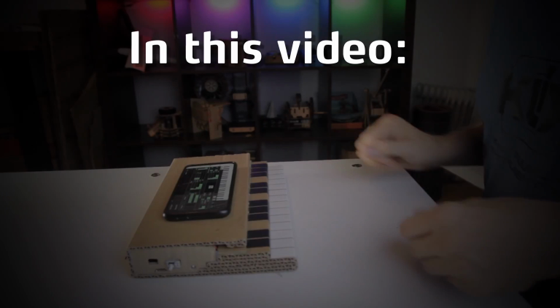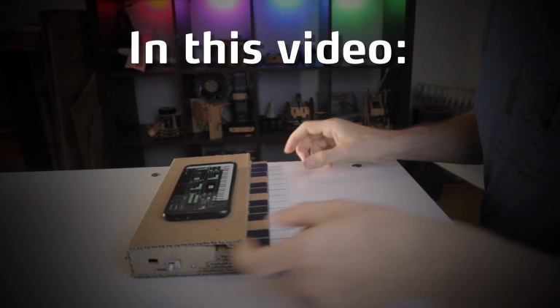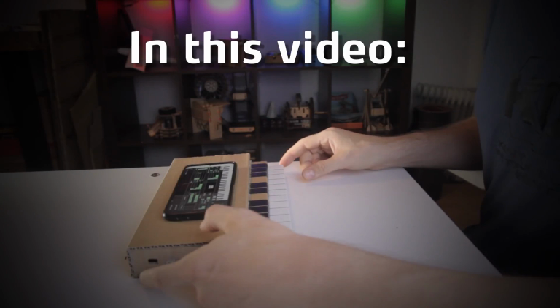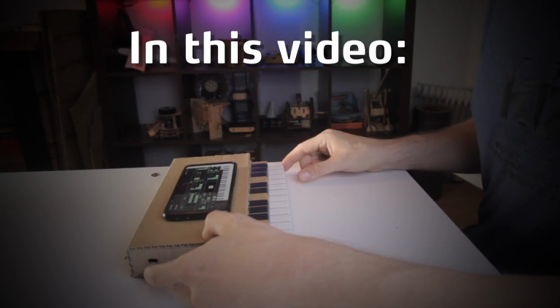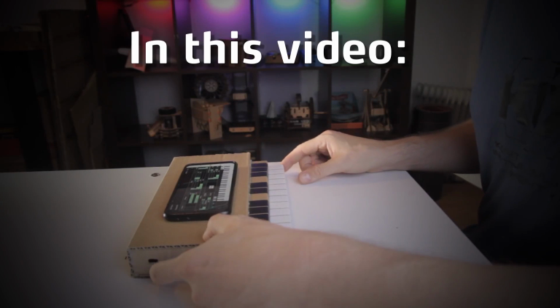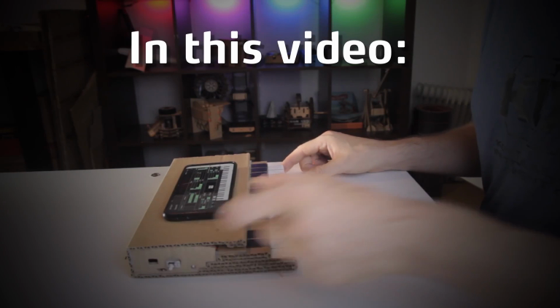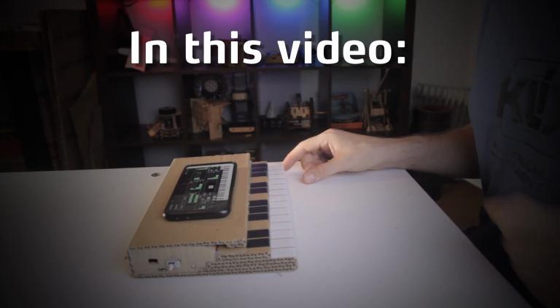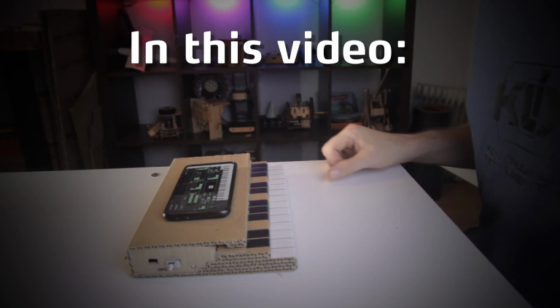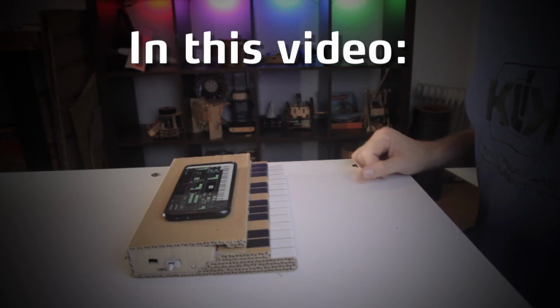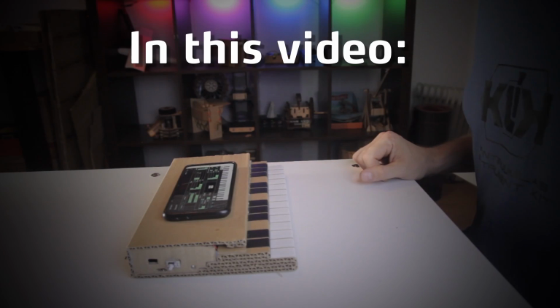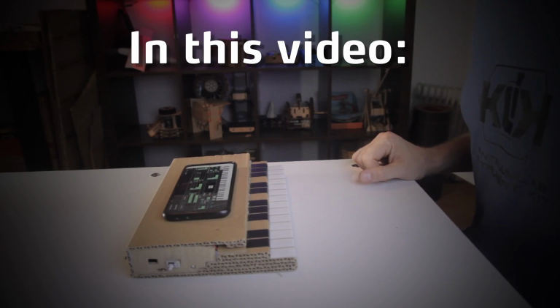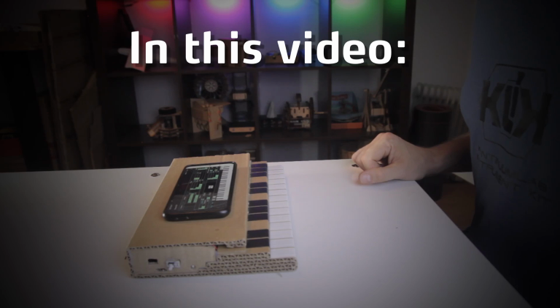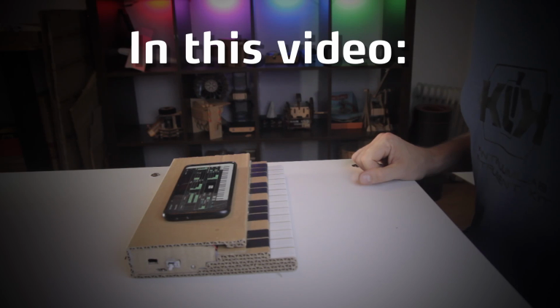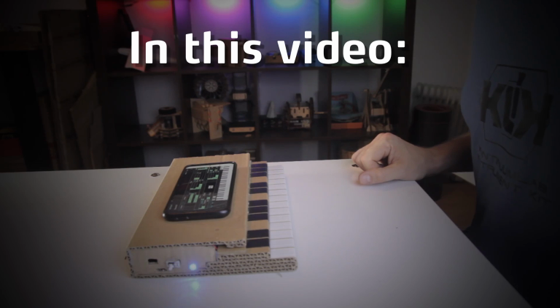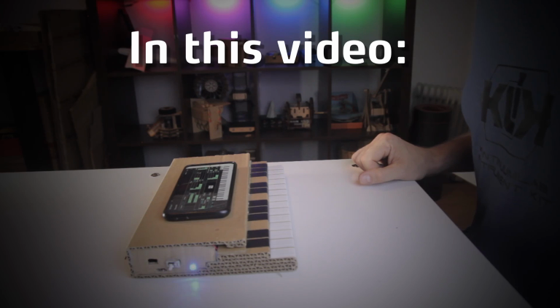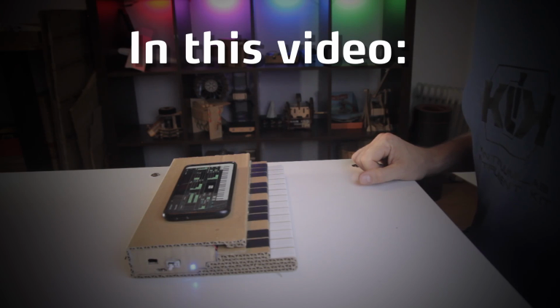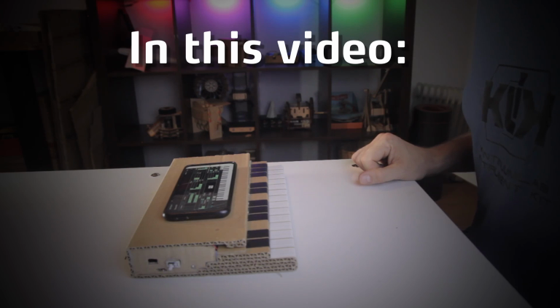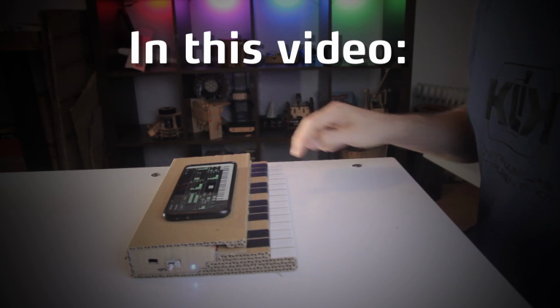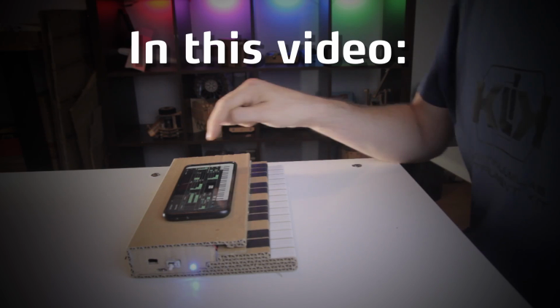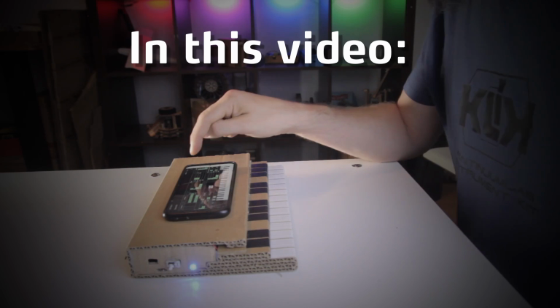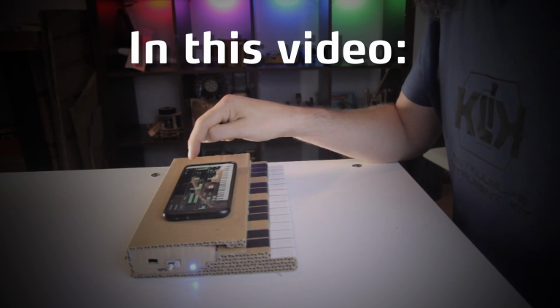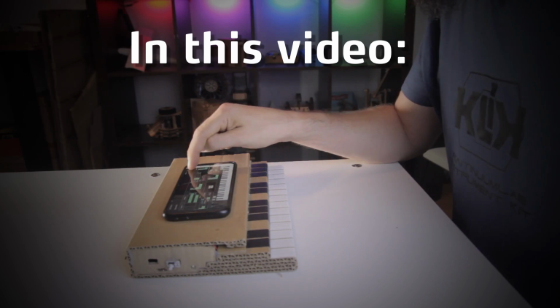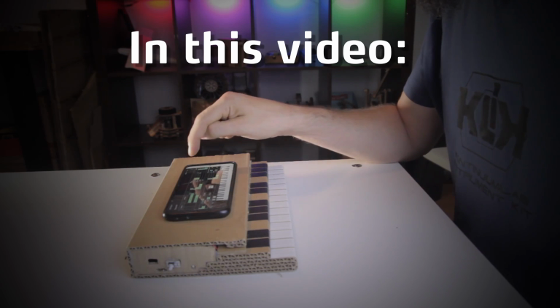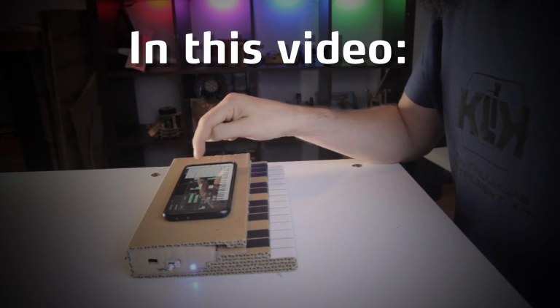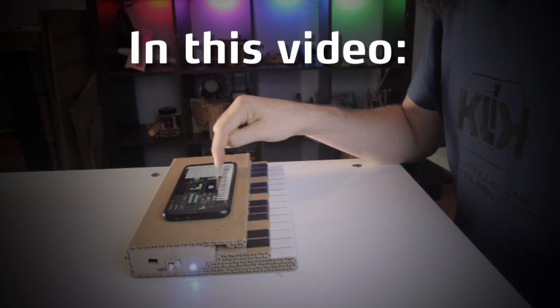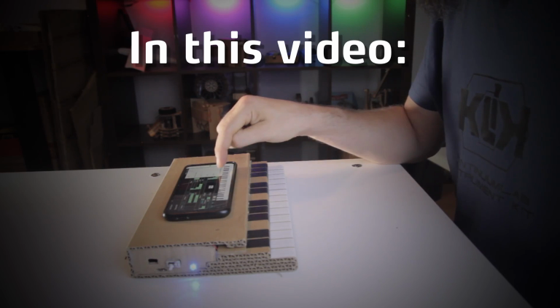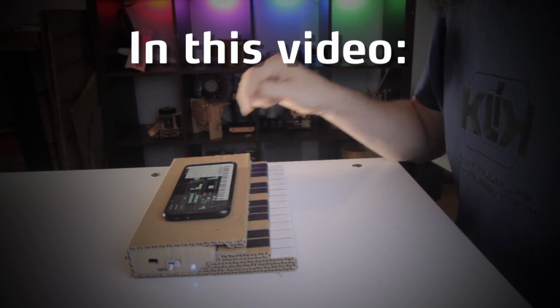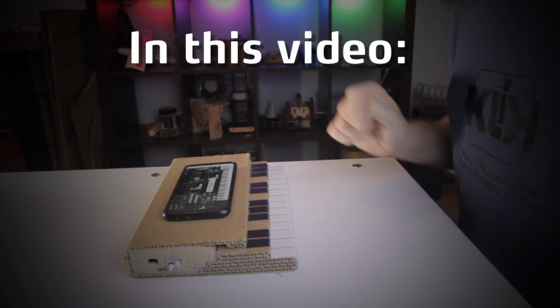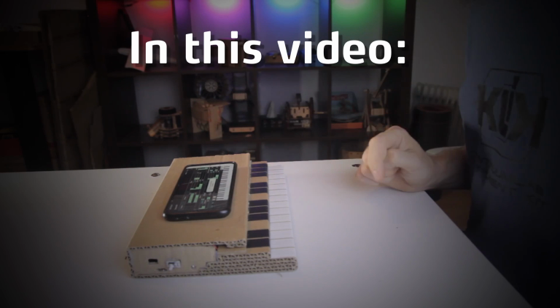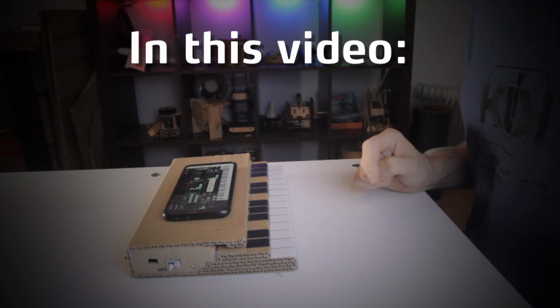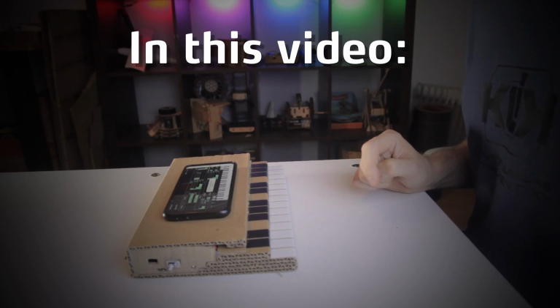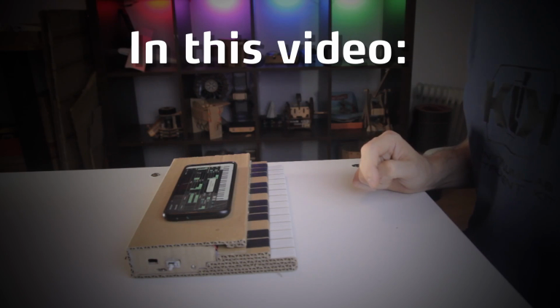Everything is completely standalone. Turn it on, find it on your phone, connect and play.